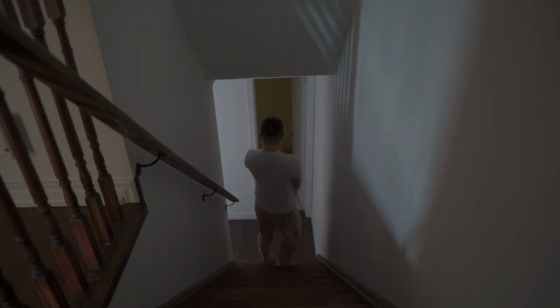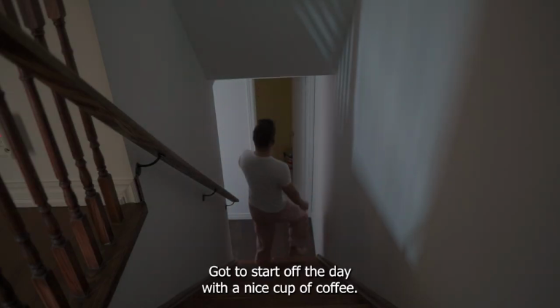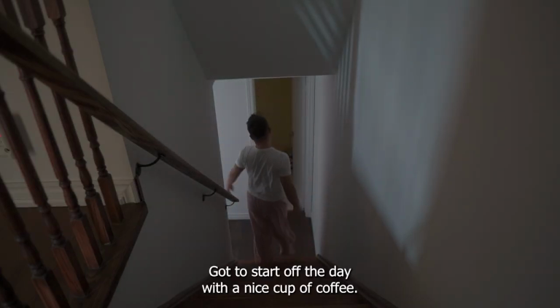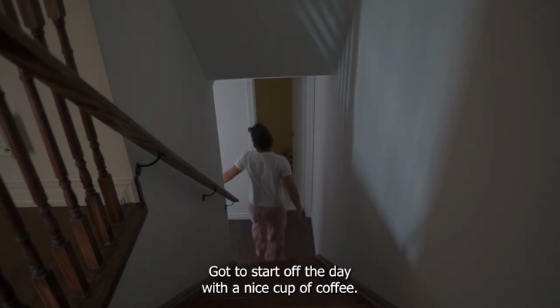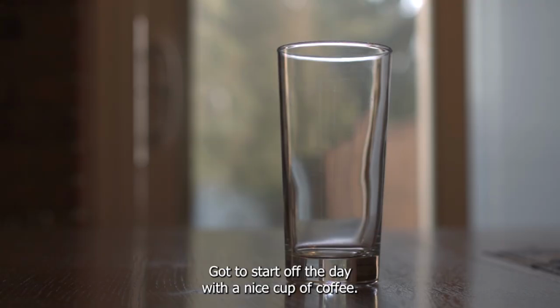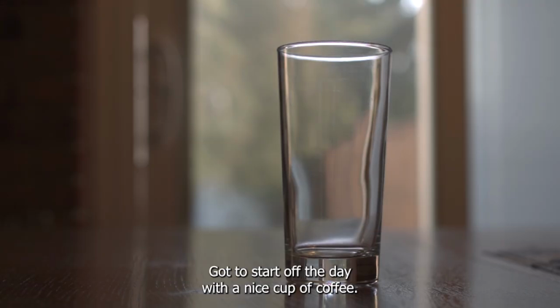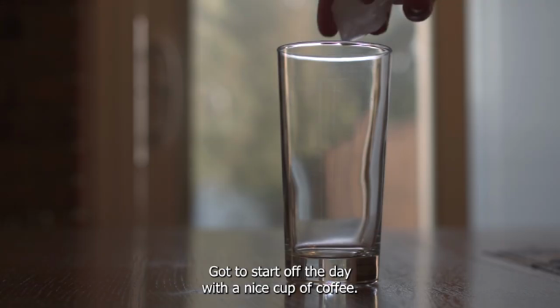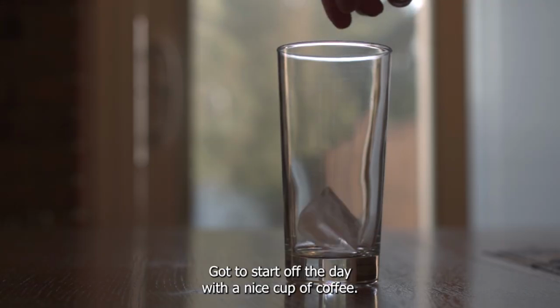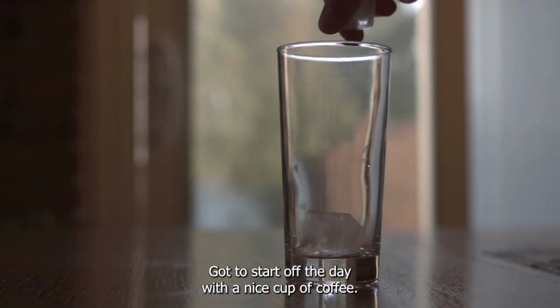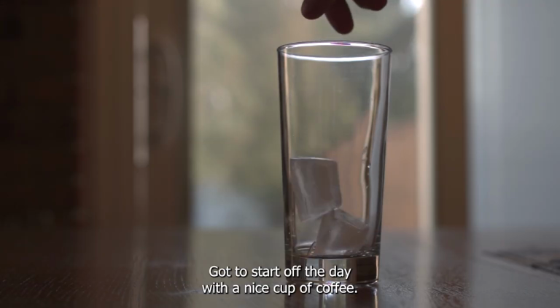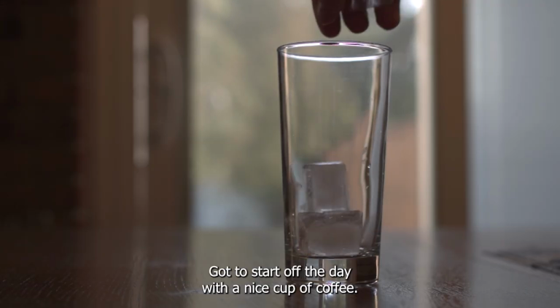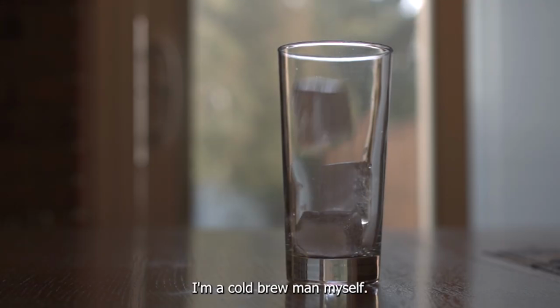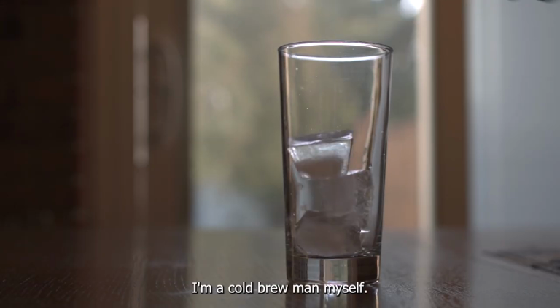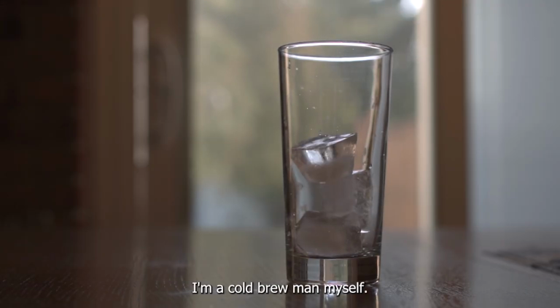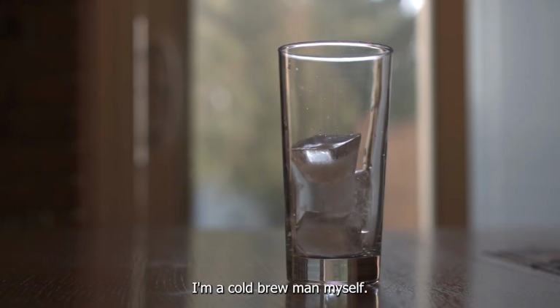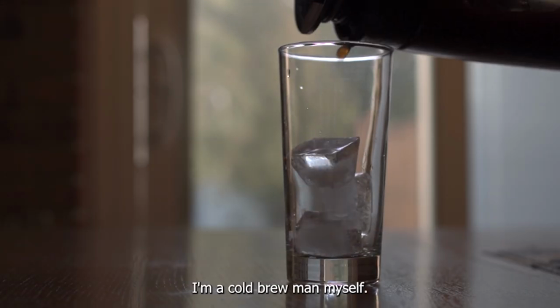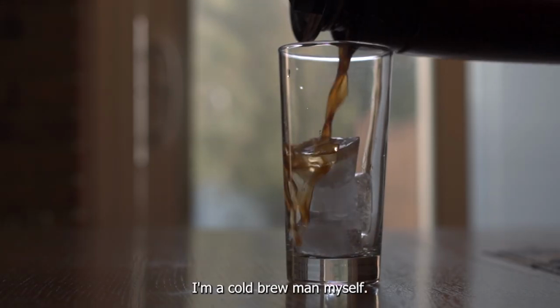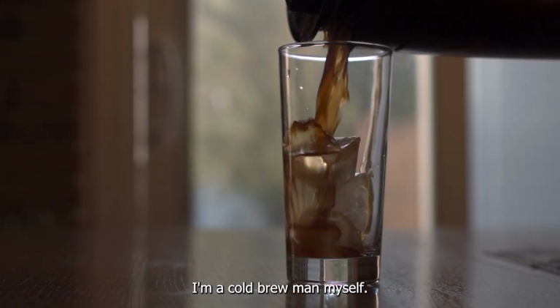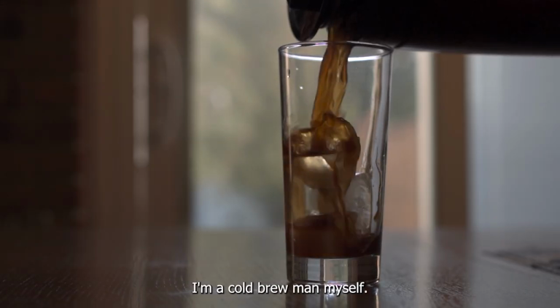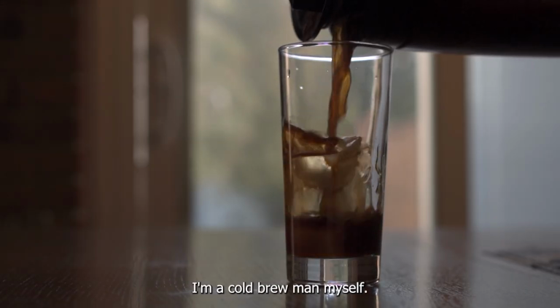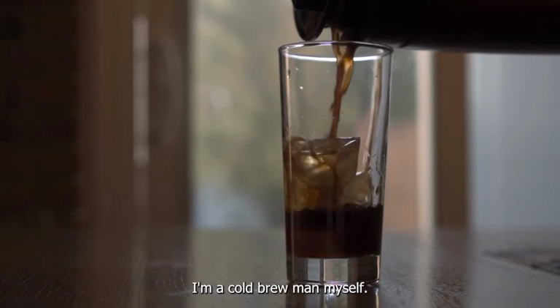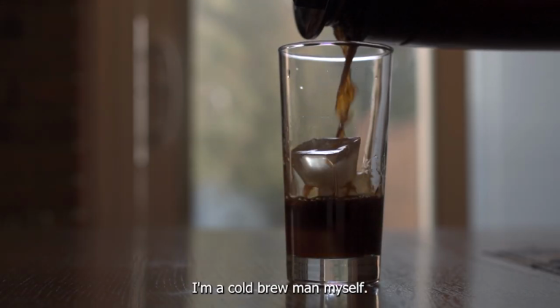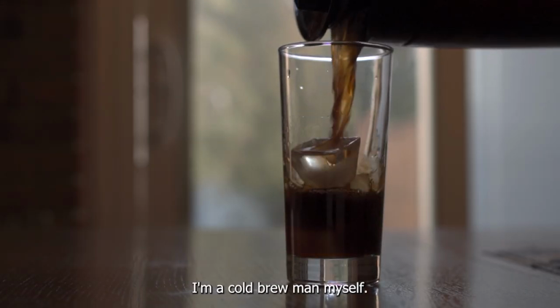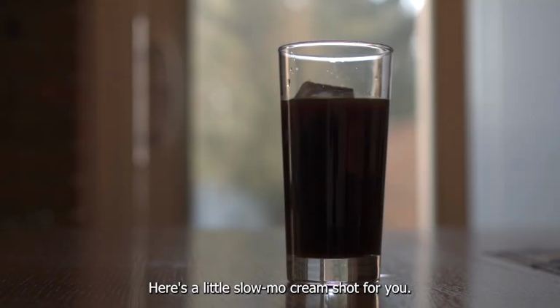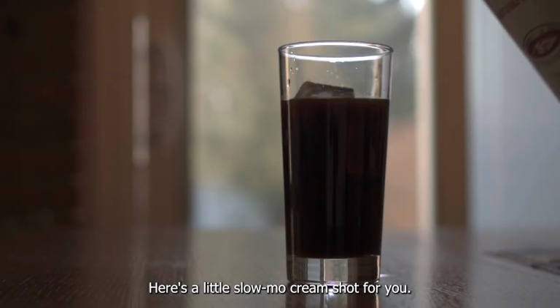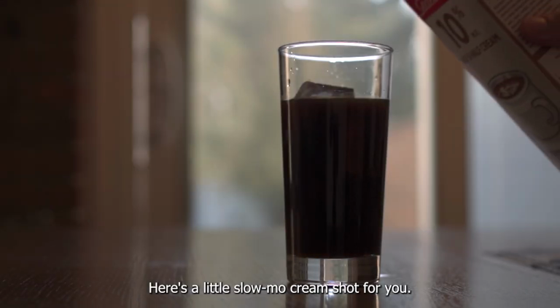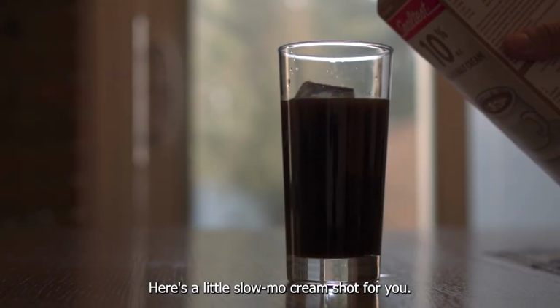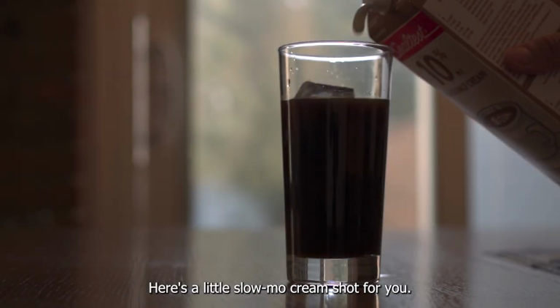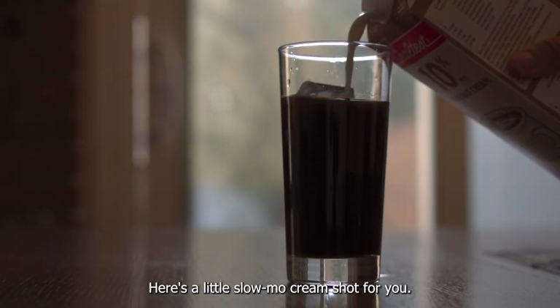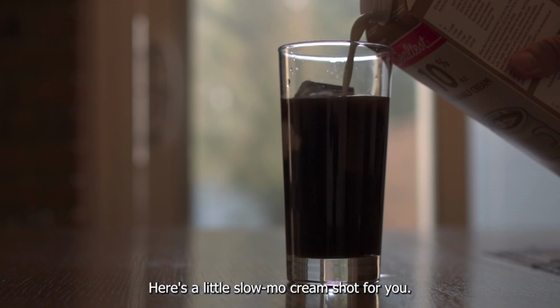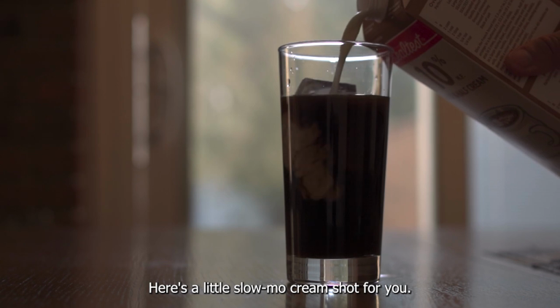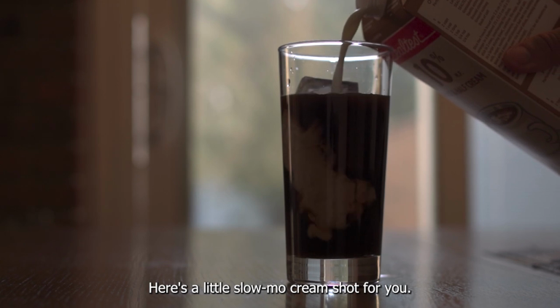Got to start off the day with a nice cup of coffee. I'm a cold brew man myself. Here's a little slow-mo cream shot for you.